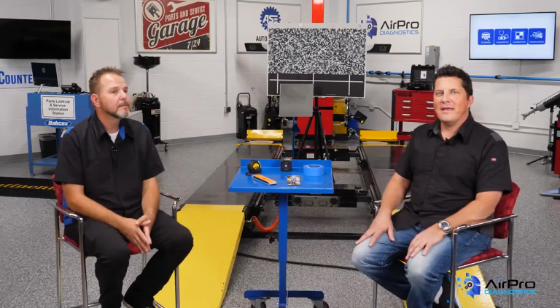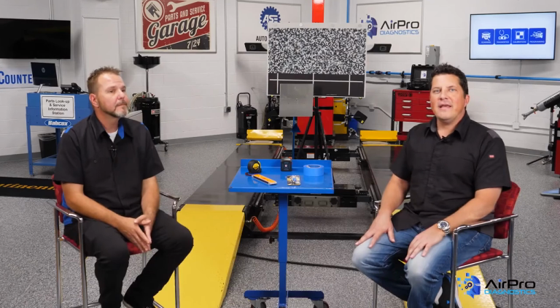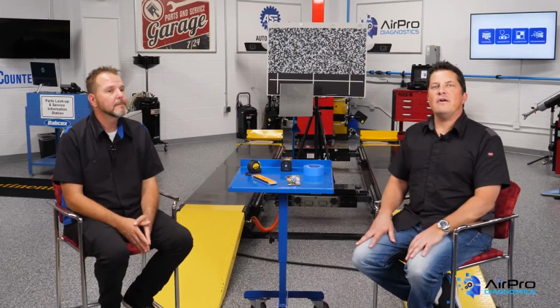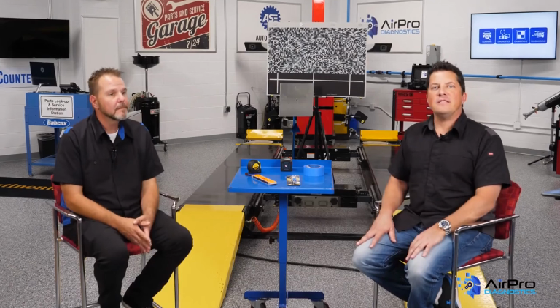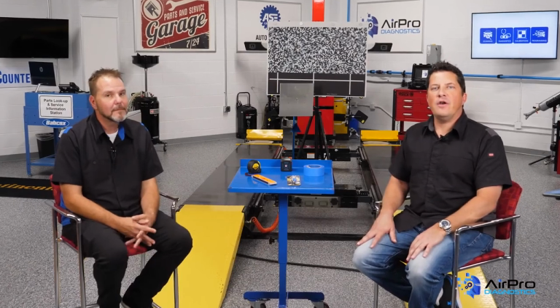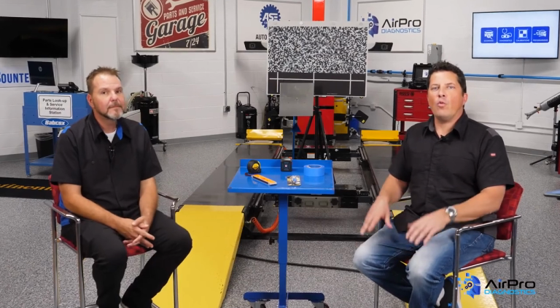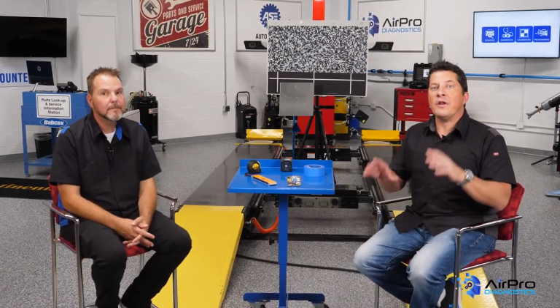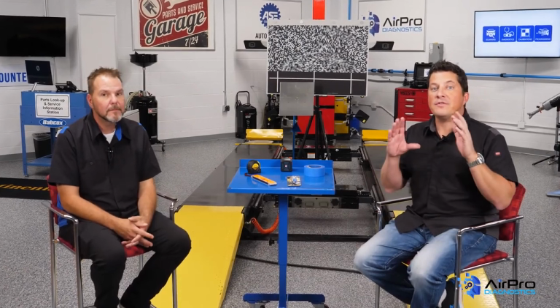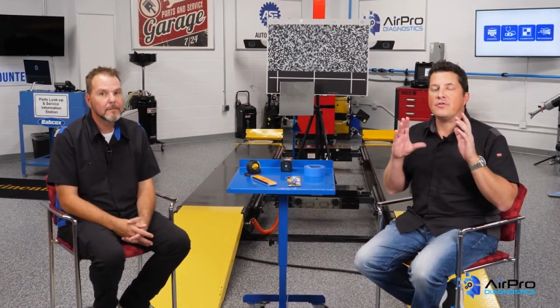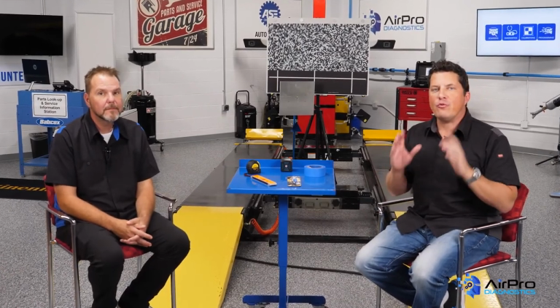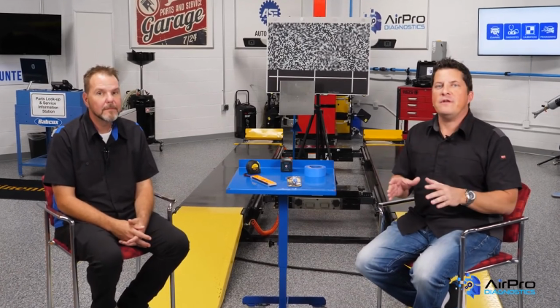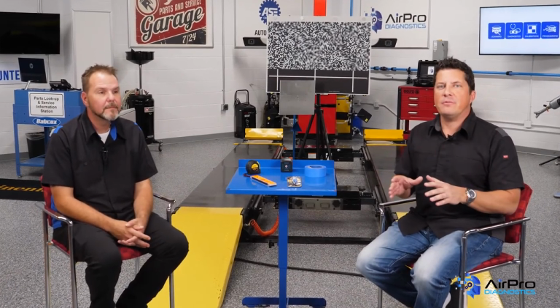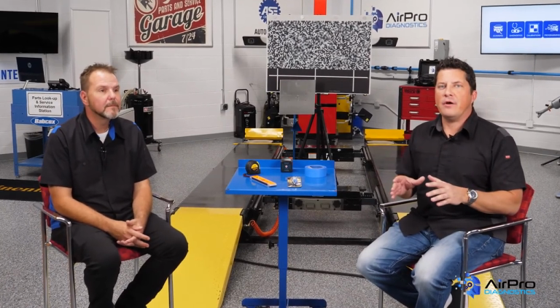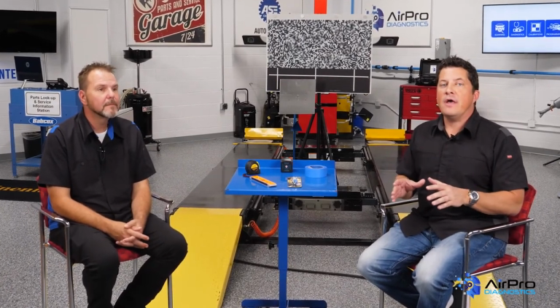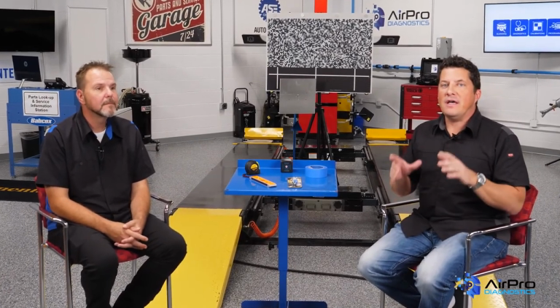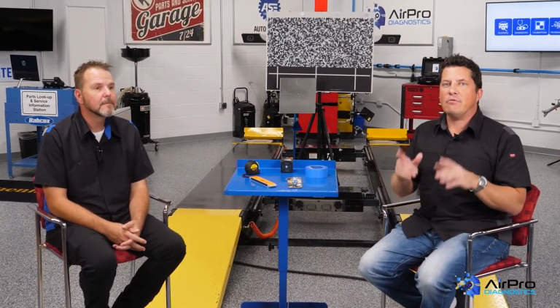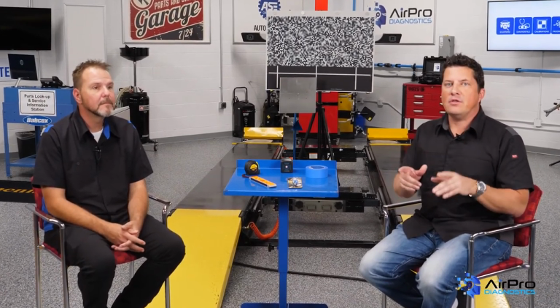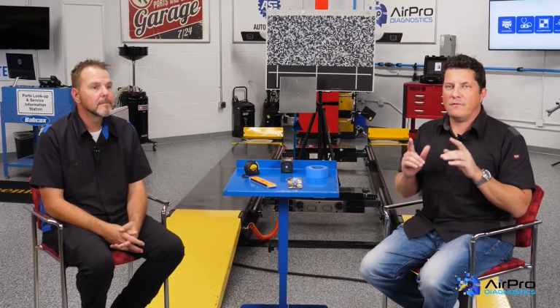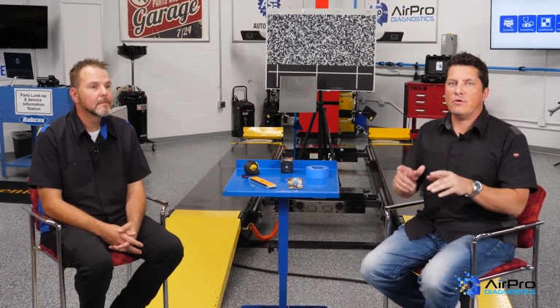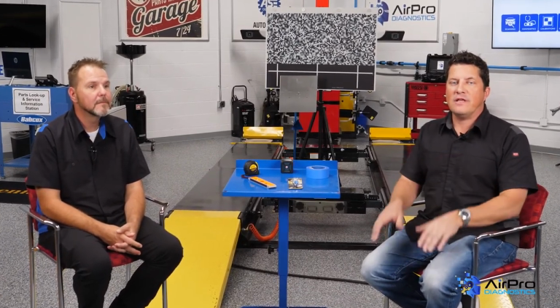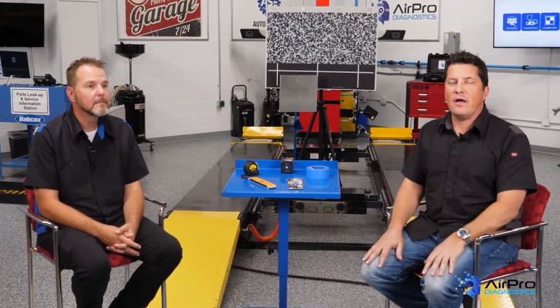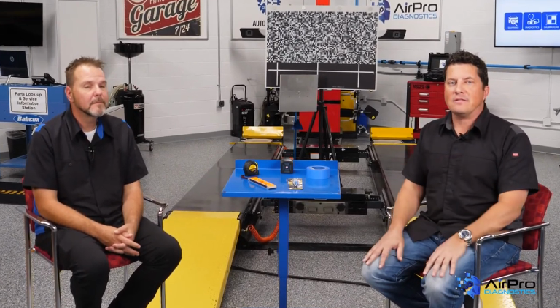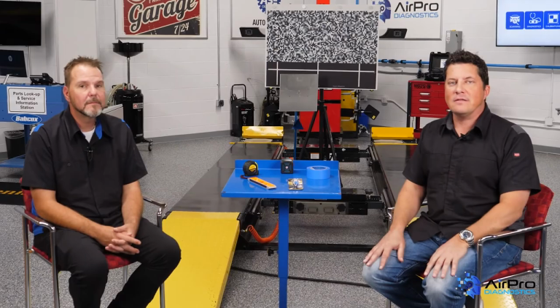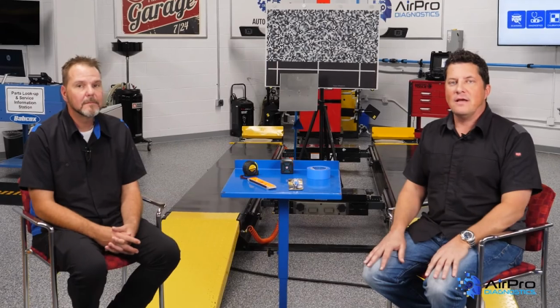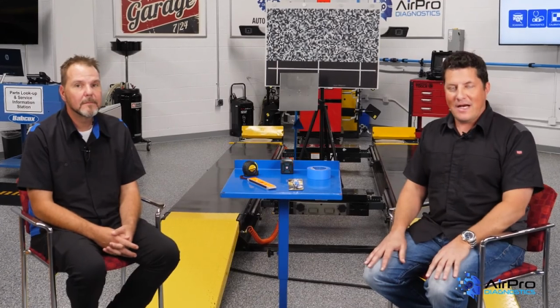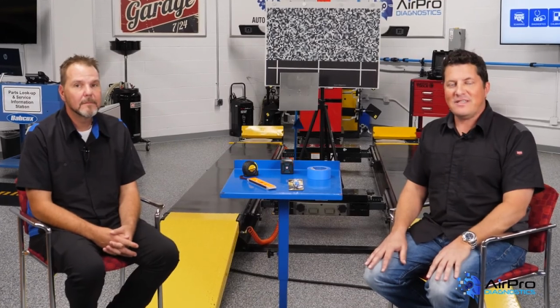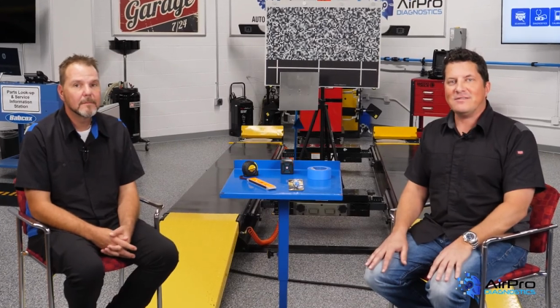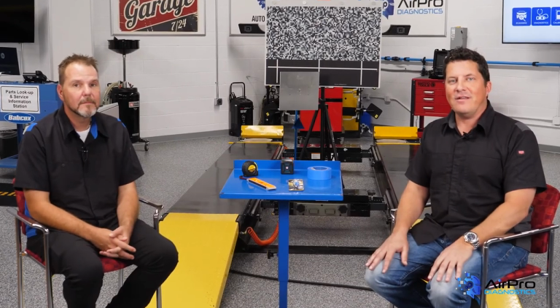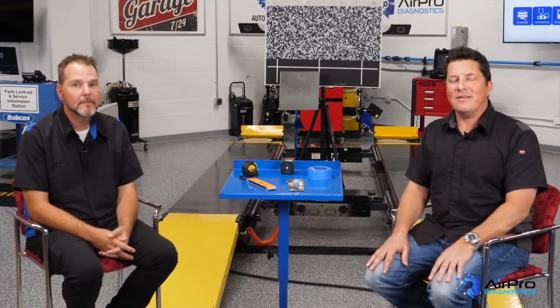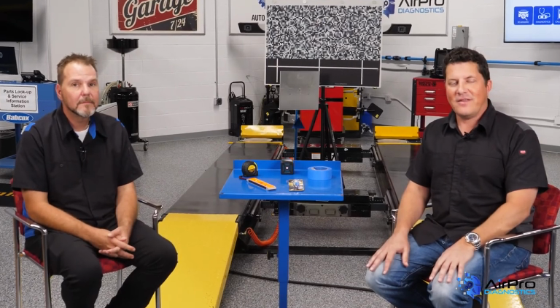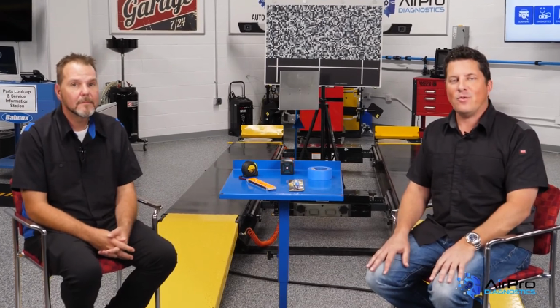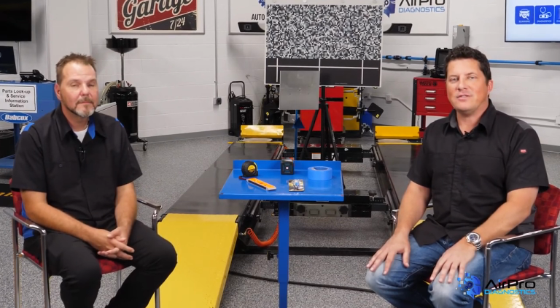In our next video, we're going to discuss refinish repairs as they relate to a vehicle's electronics. I'm Jason Stahl — thanks for watching.